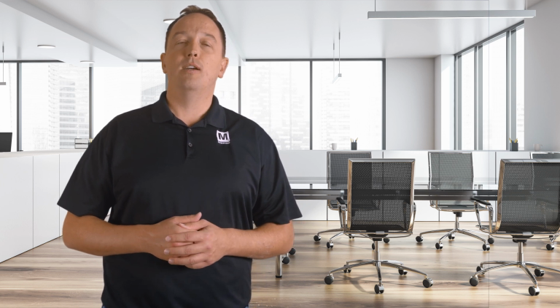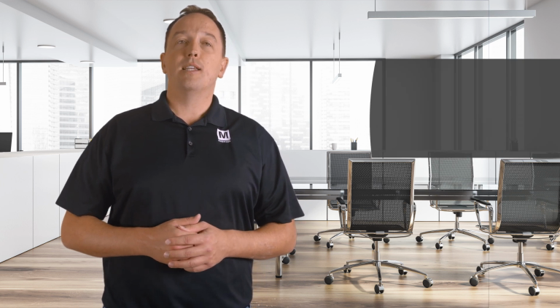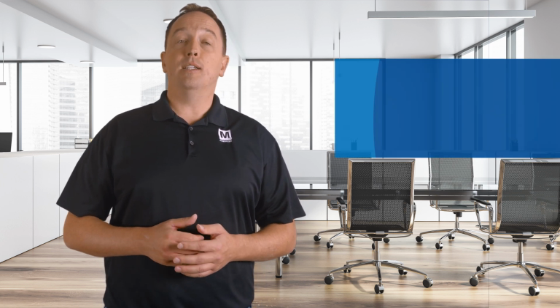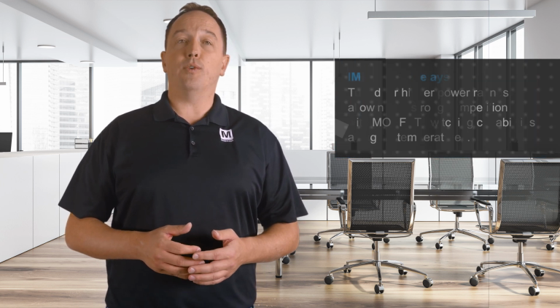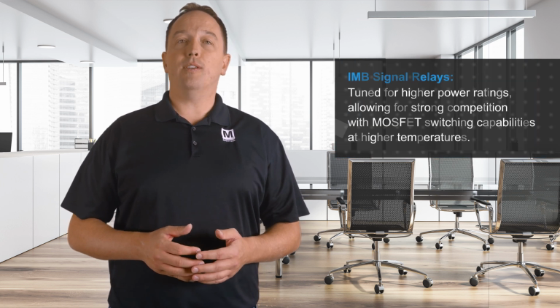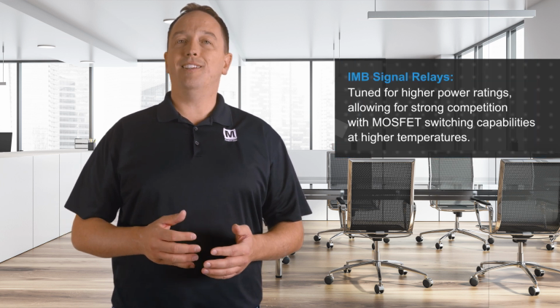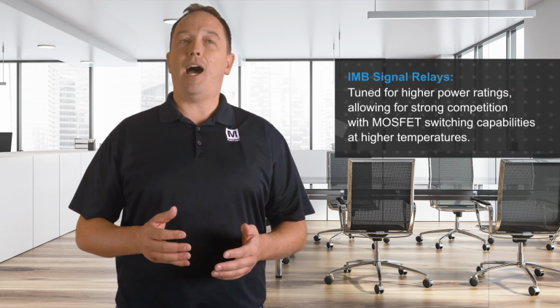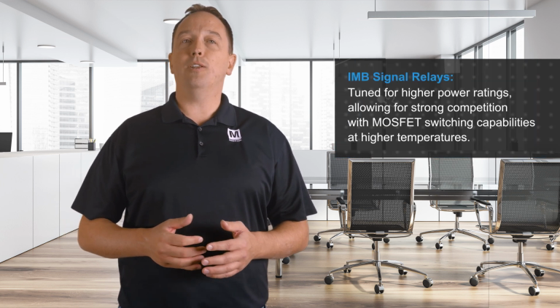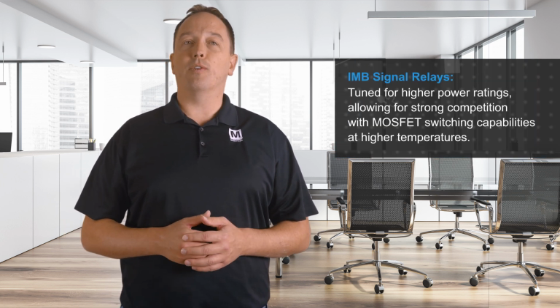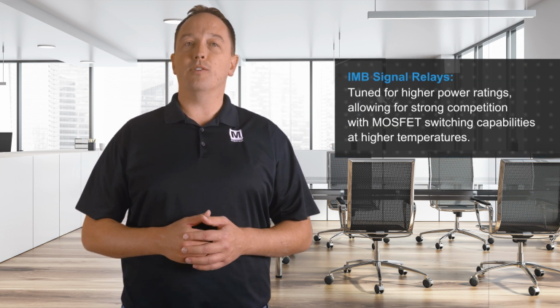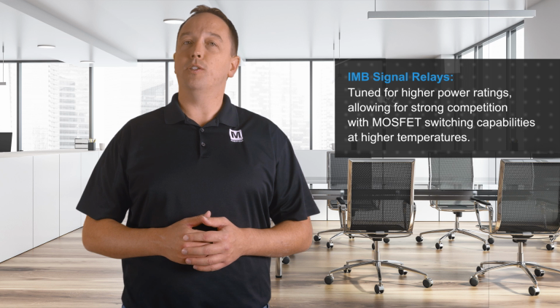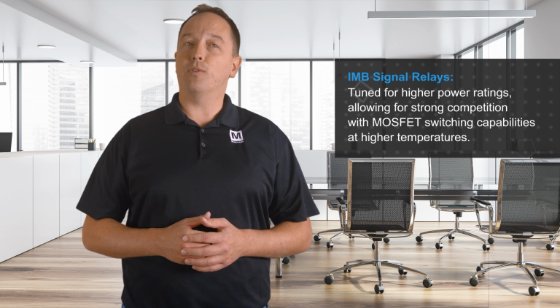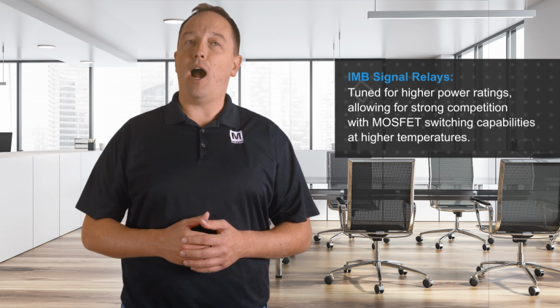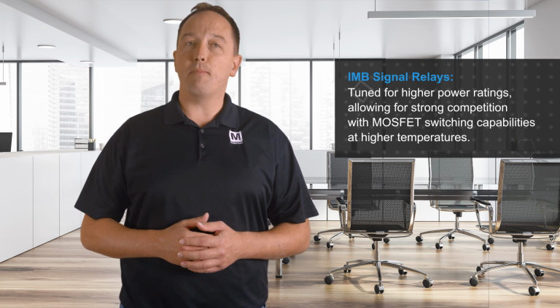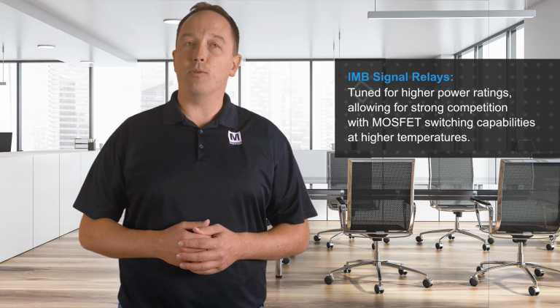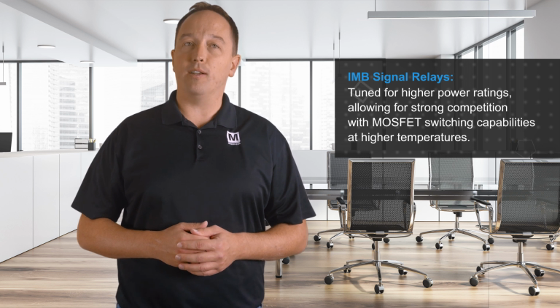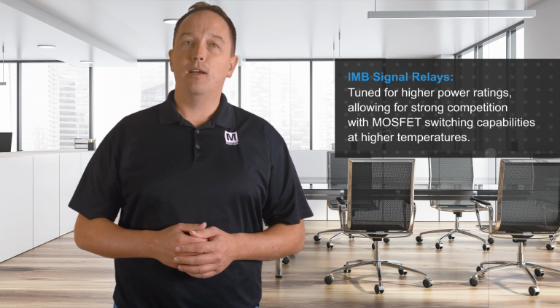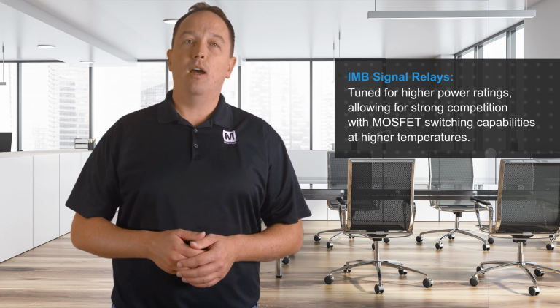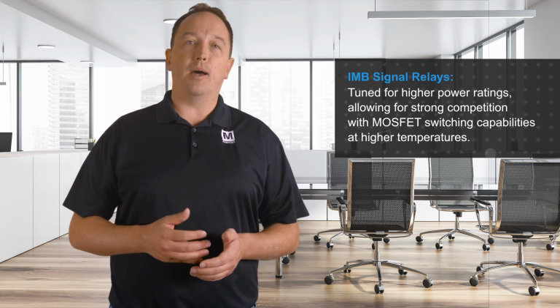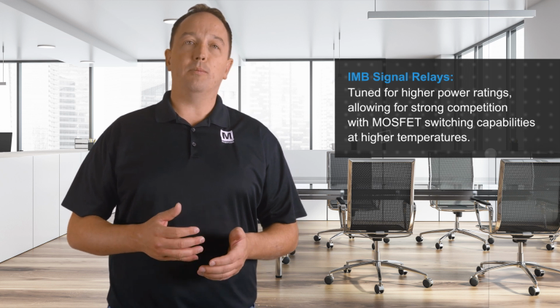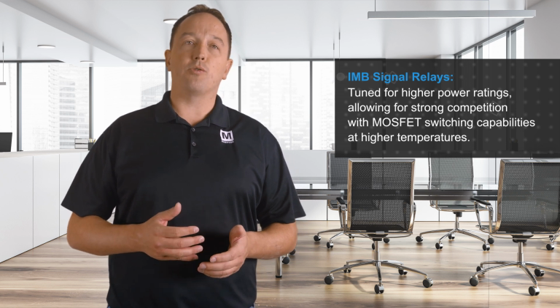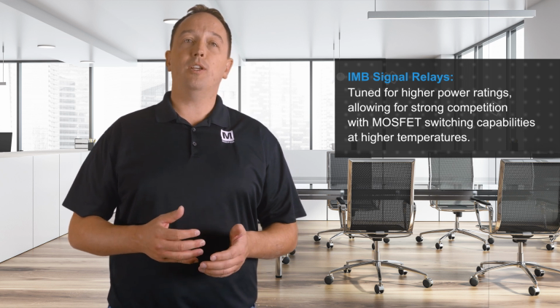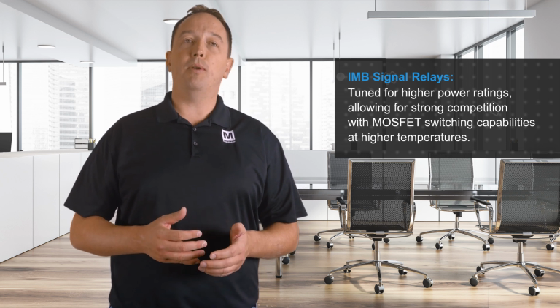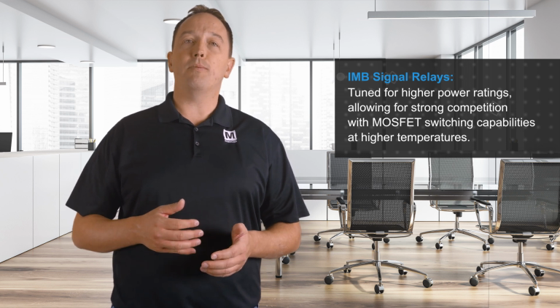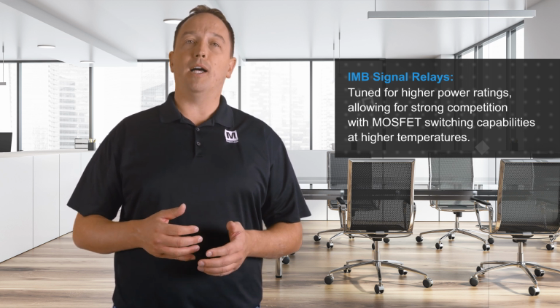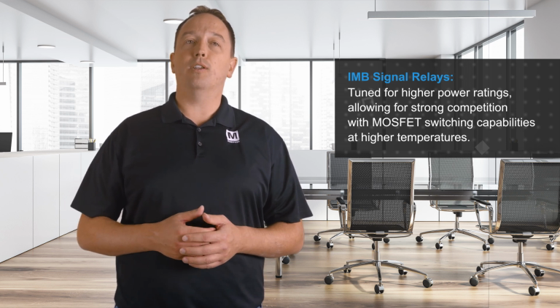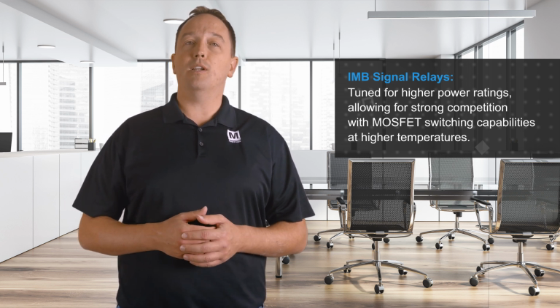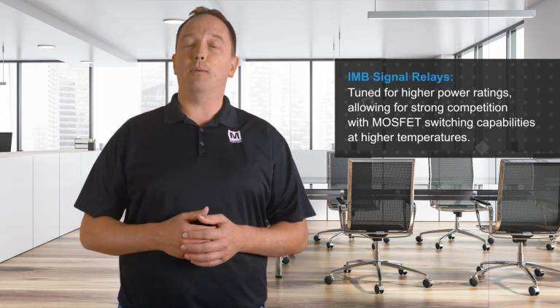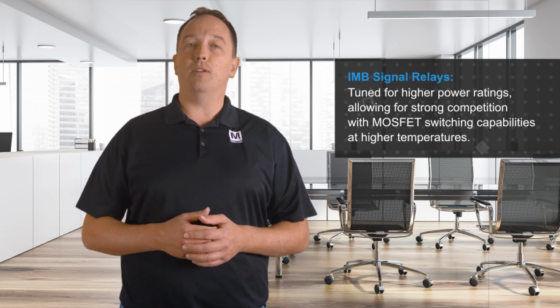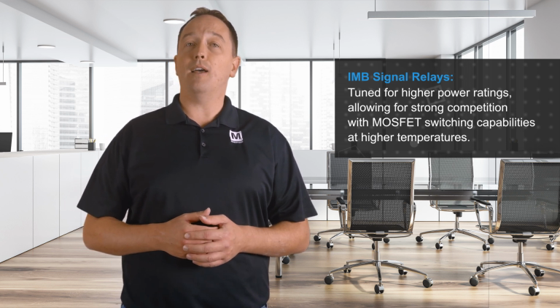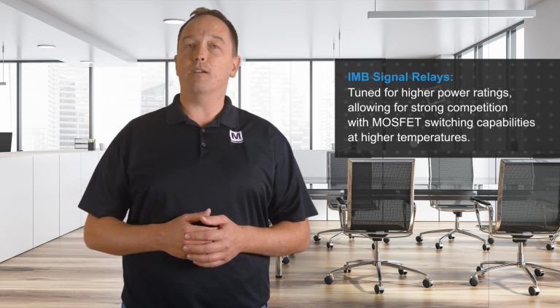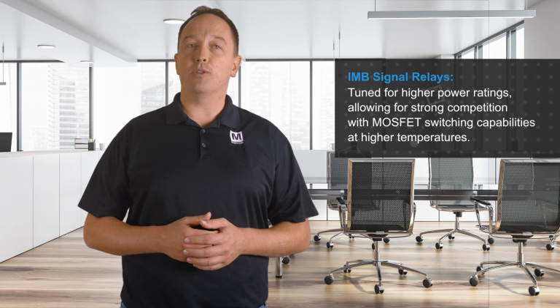The high load versions are tuned for higher power ratings, allowing them to strongly compete with MOSFET switching capabilities at higher temperatures.